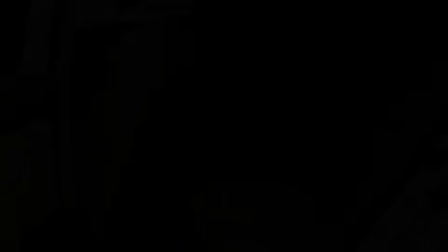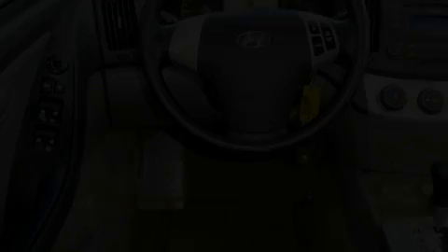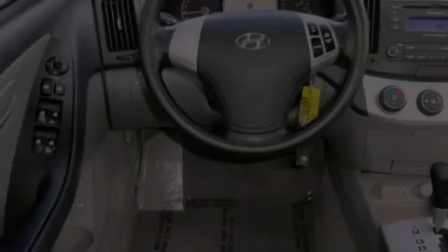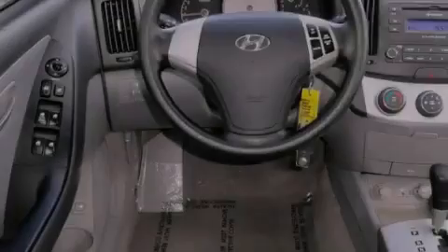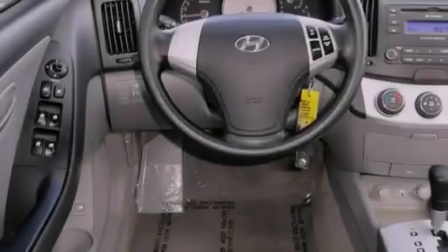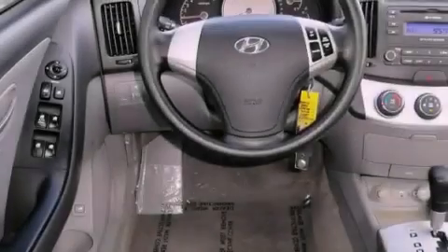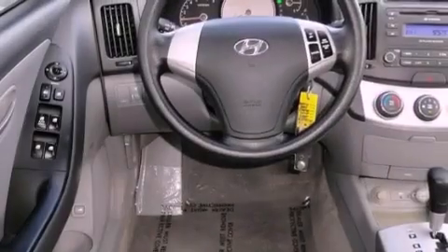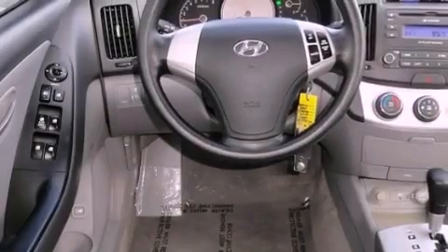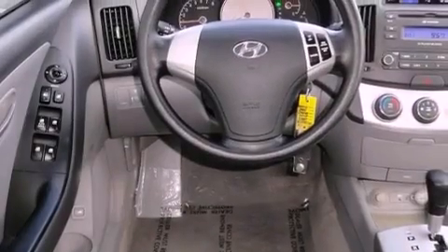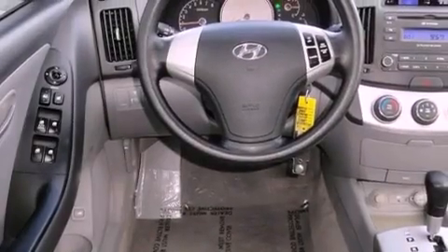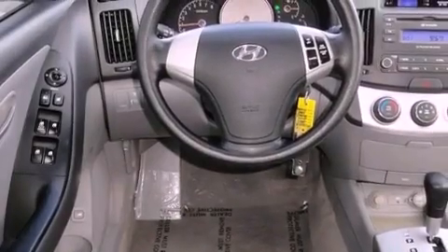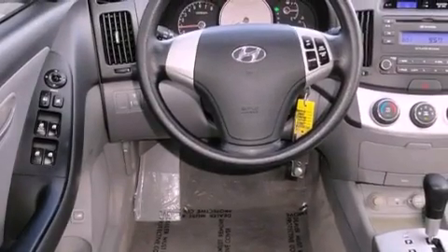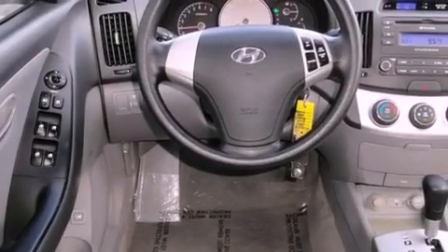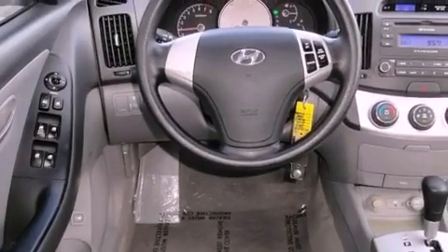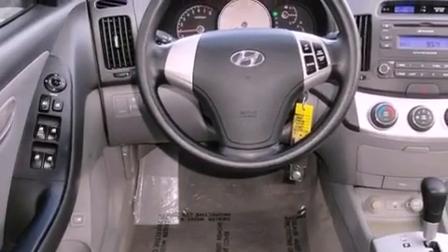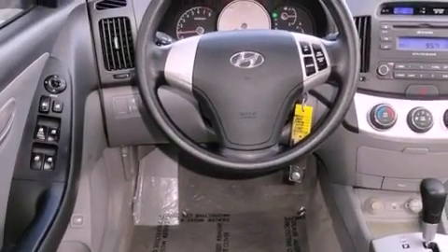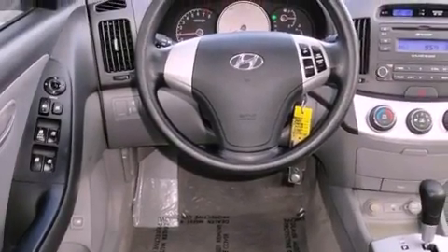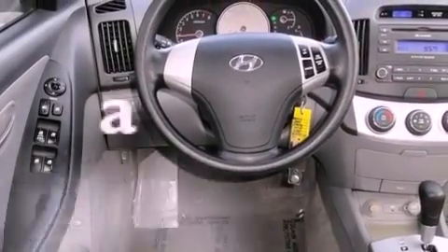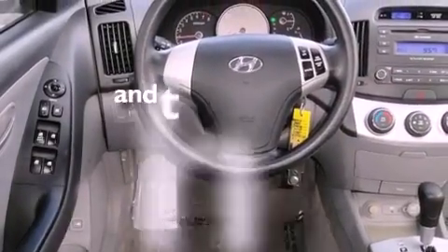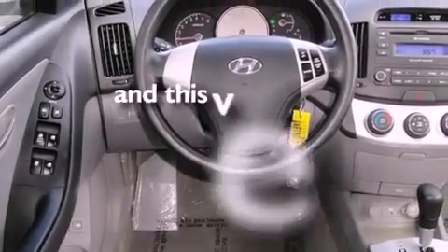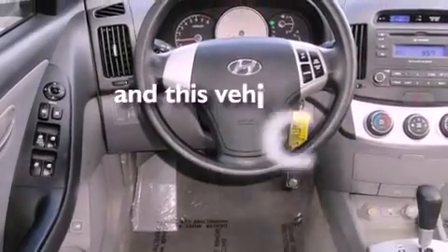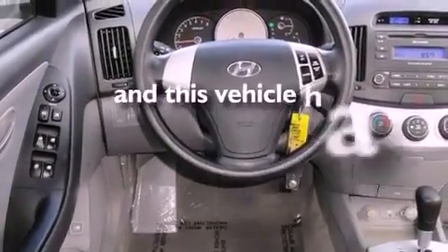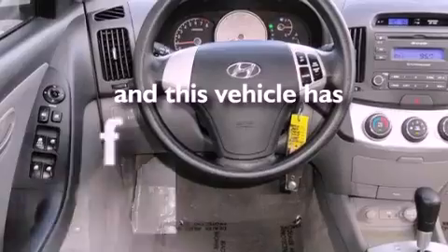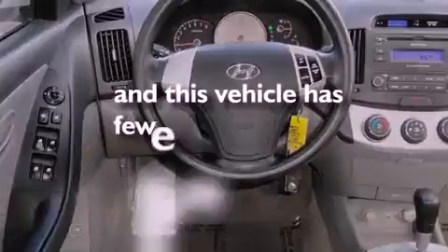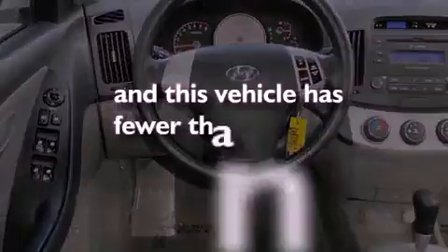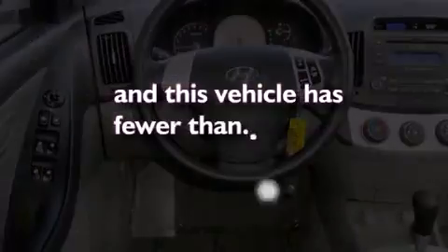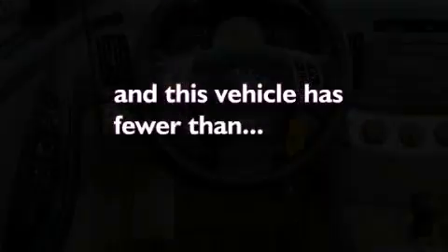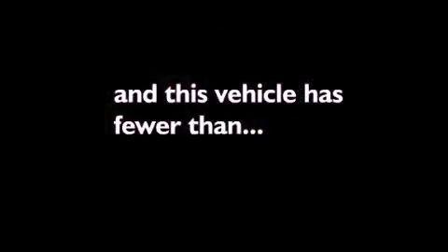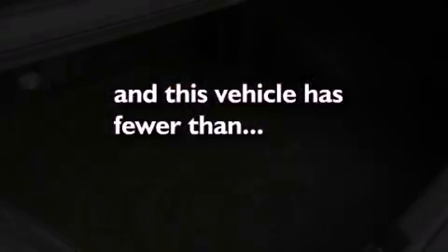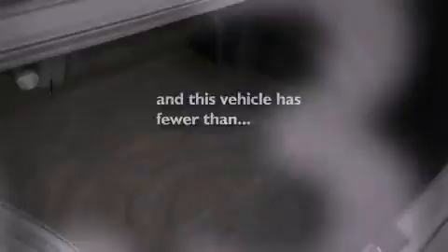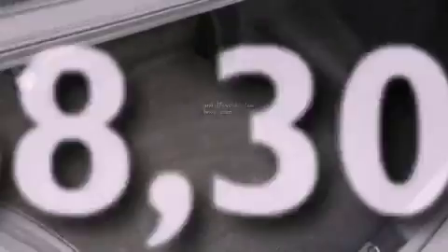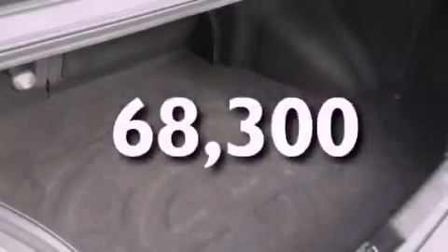Additional features include front airbags, child safety seat anchors, and this vehicle has fewer than 69,000 miles on the odometer.